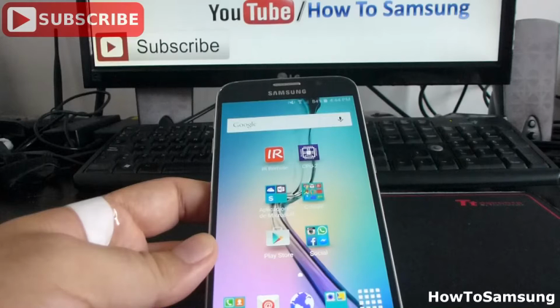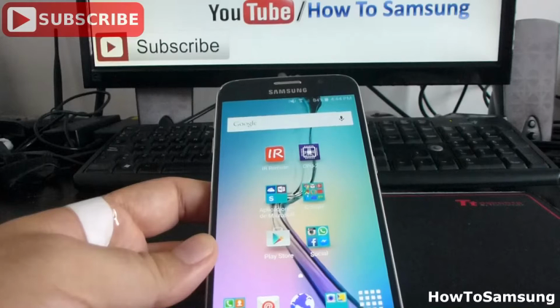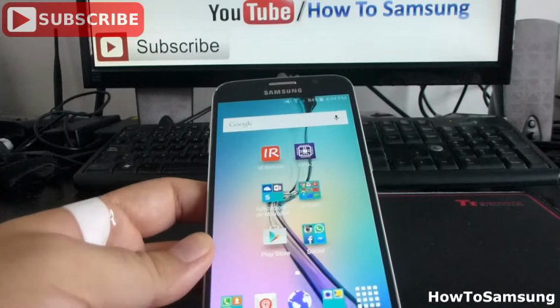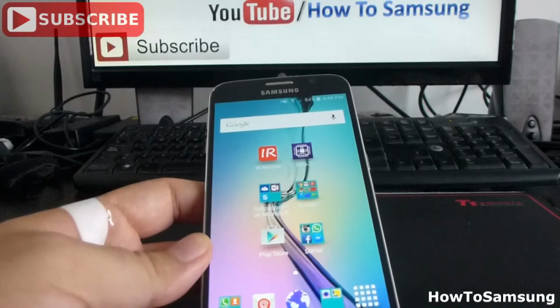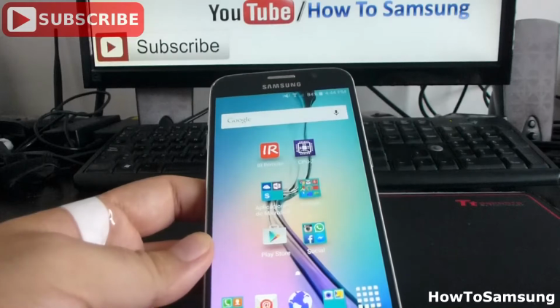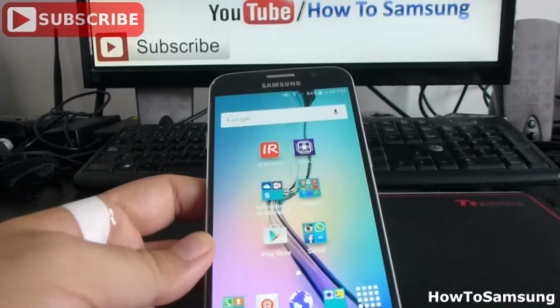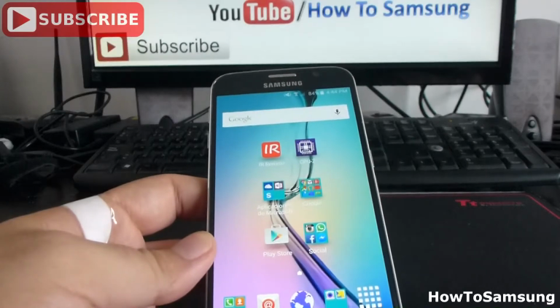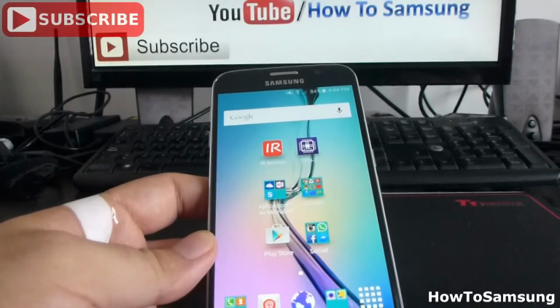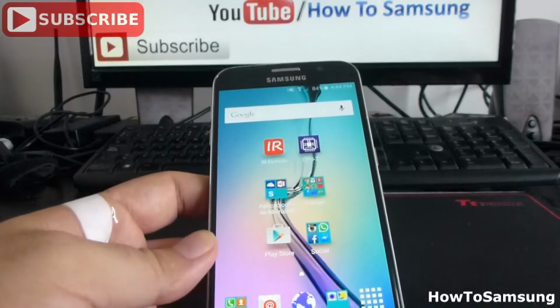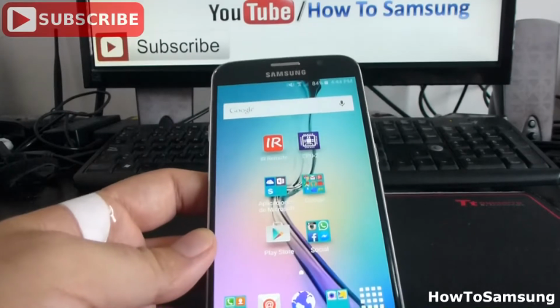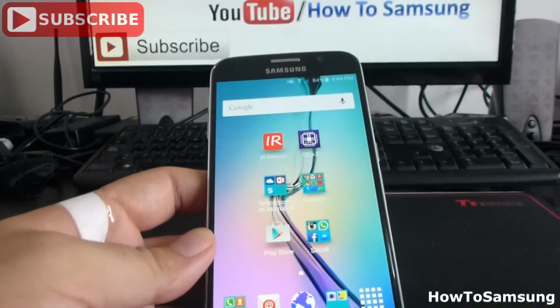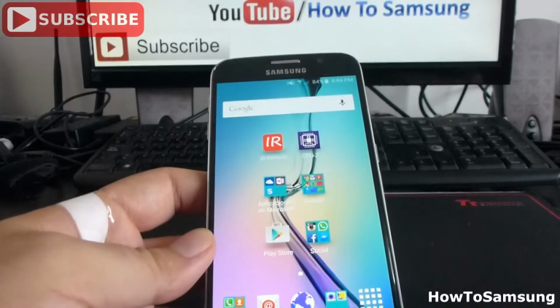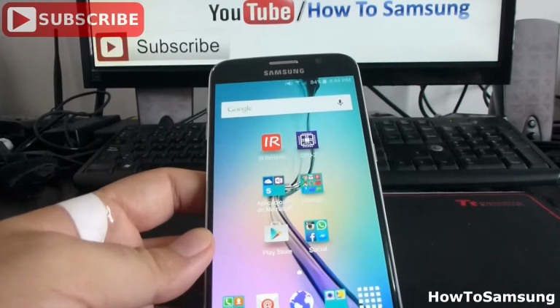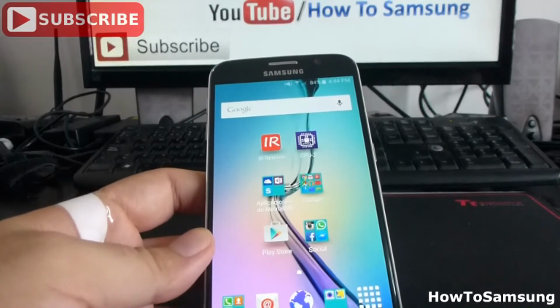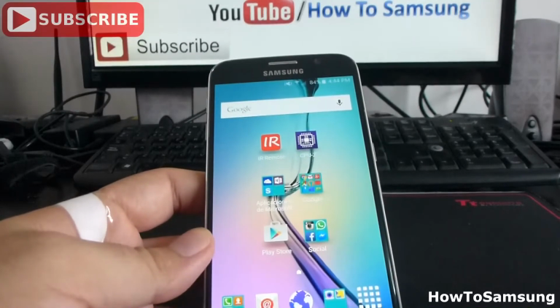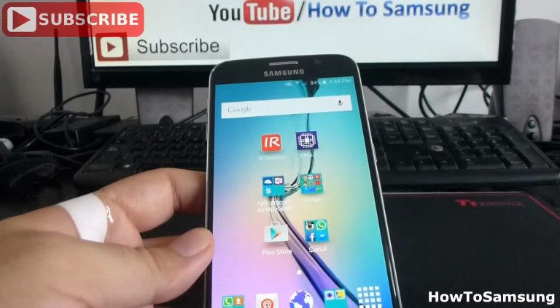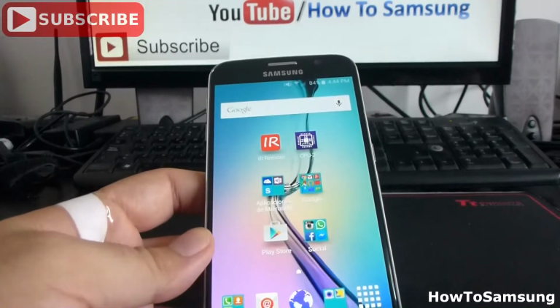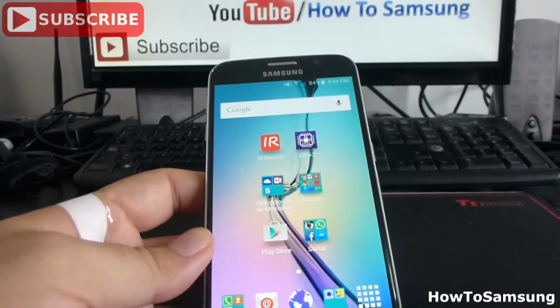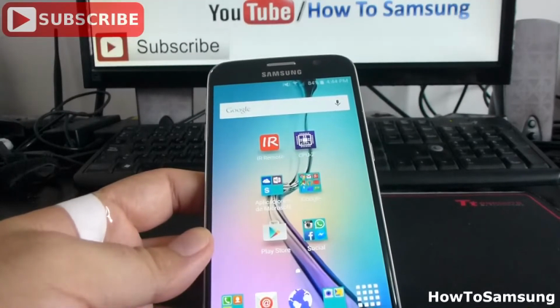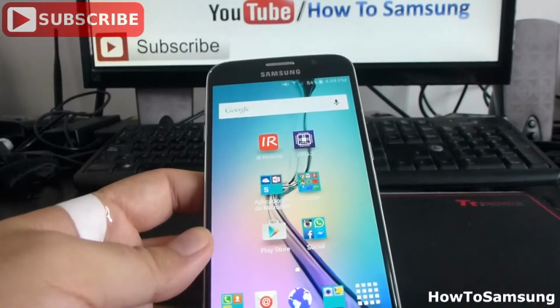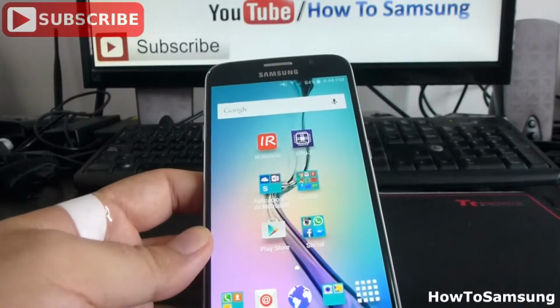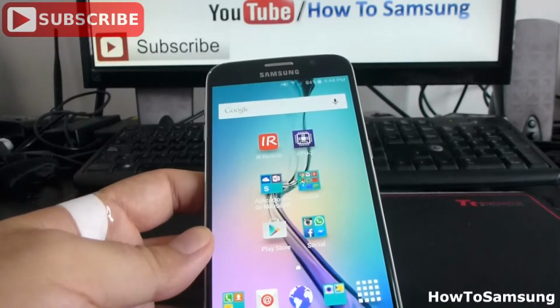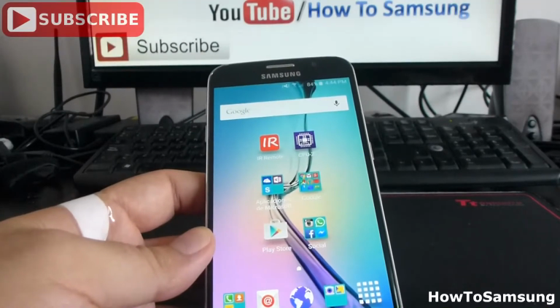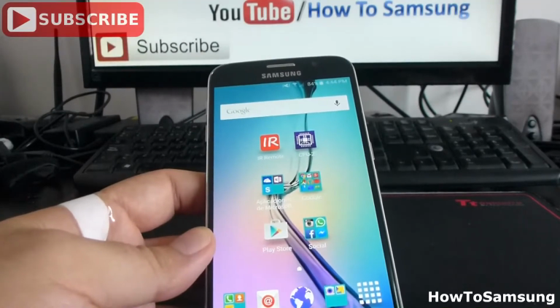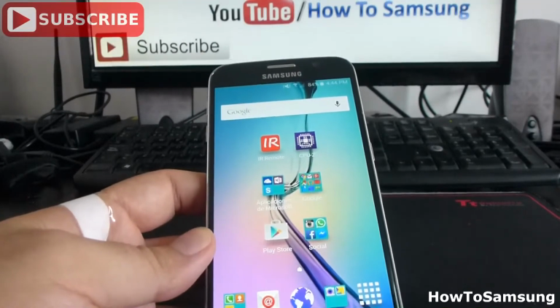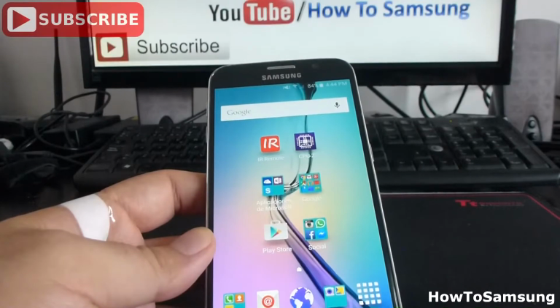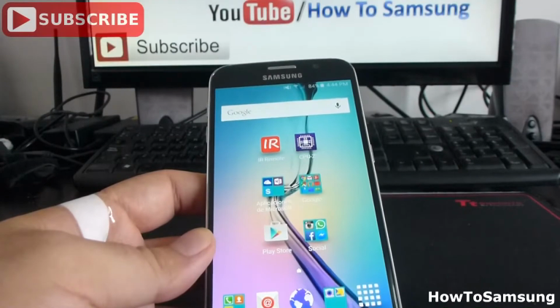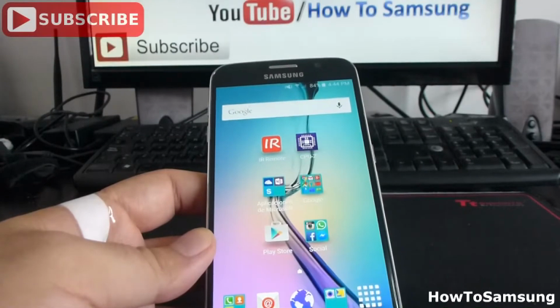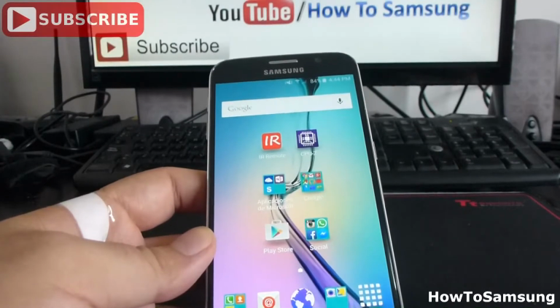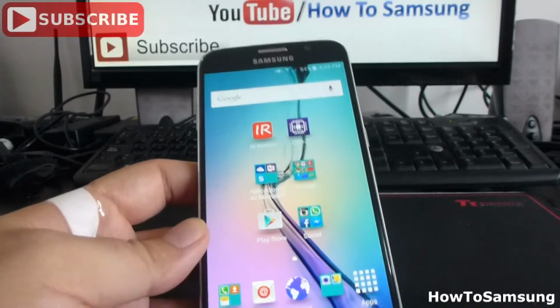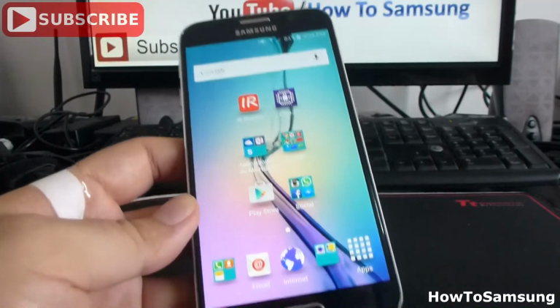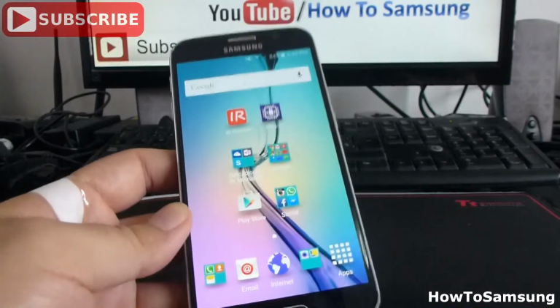Hello YouTube, welcome to my channel. In this short video, I'm going to show you how to use Ultra Power Saving Mode. It's very easy.